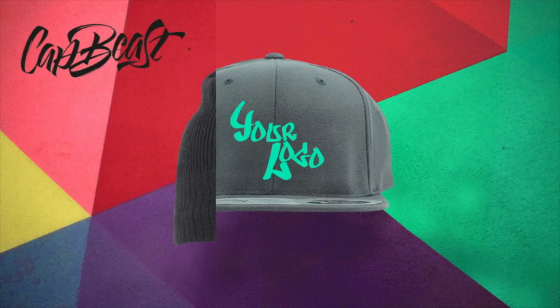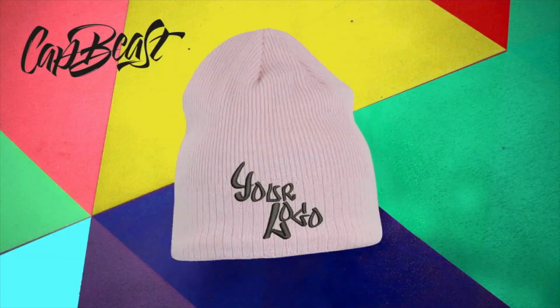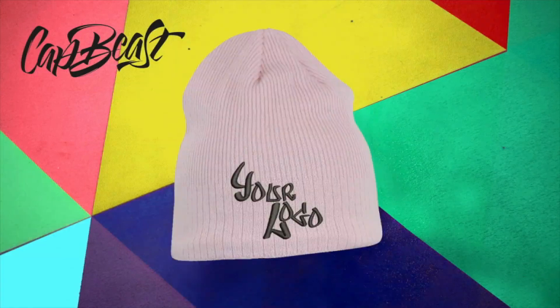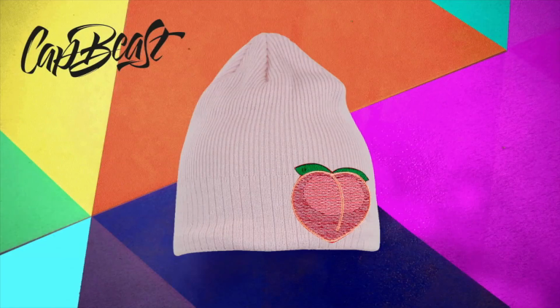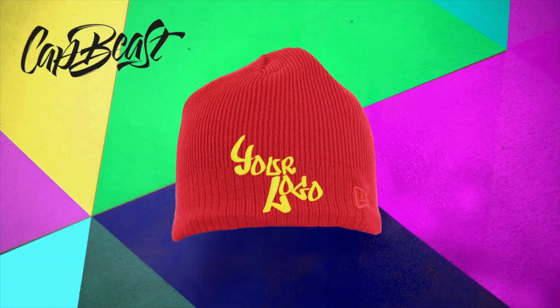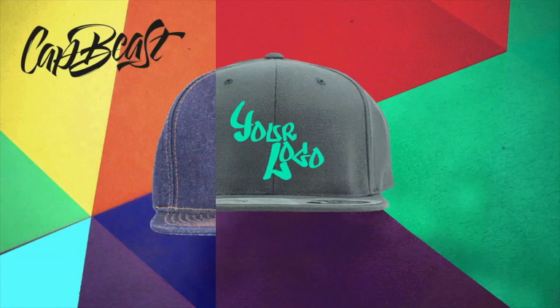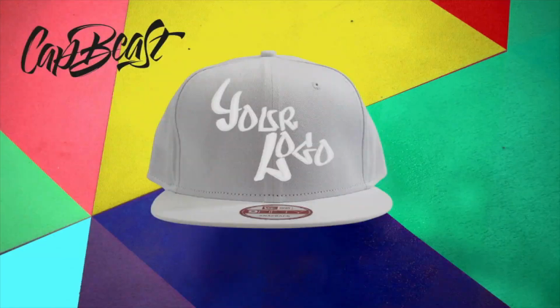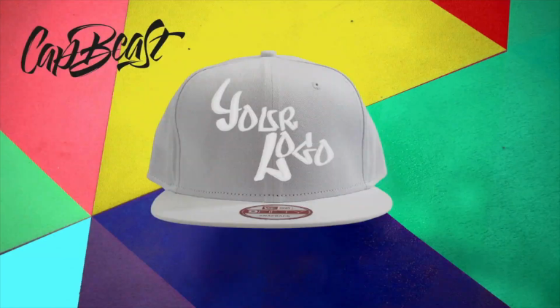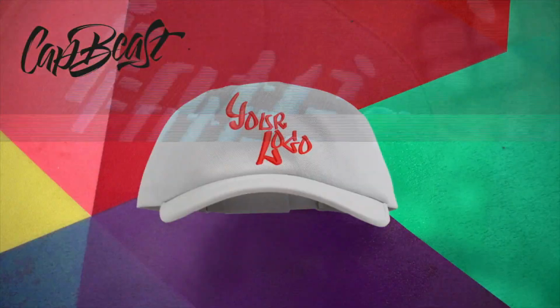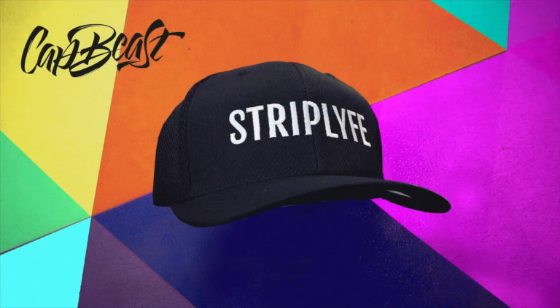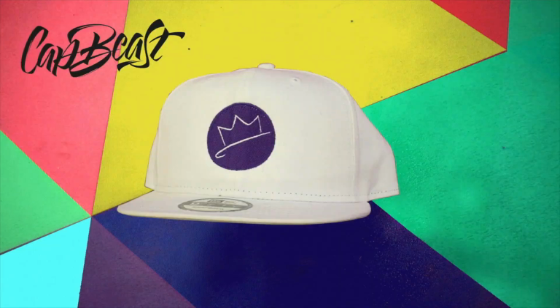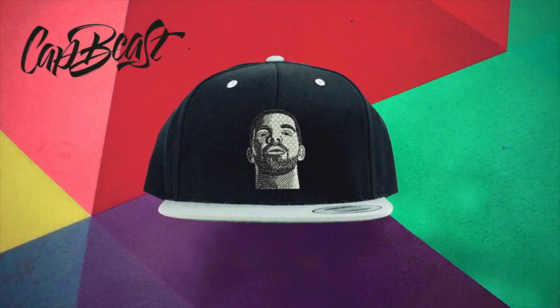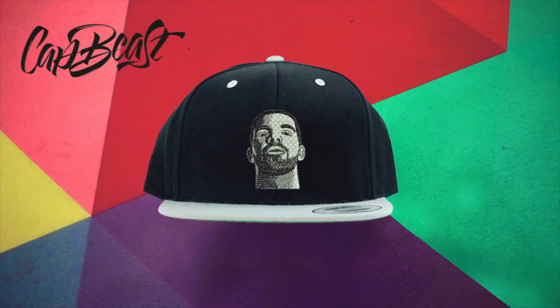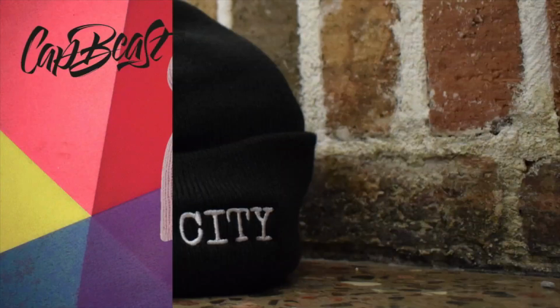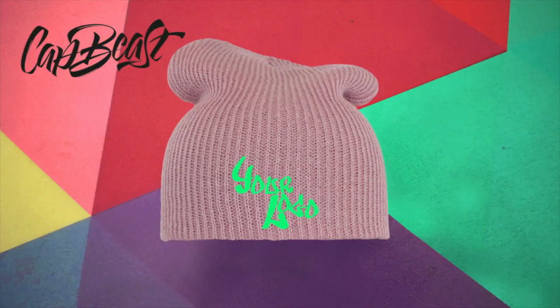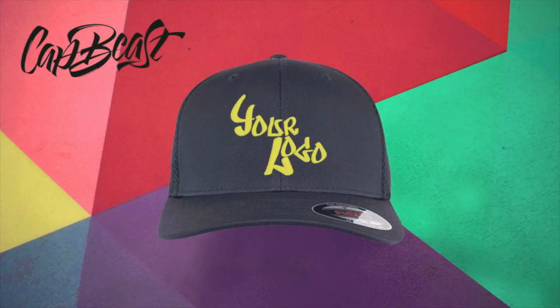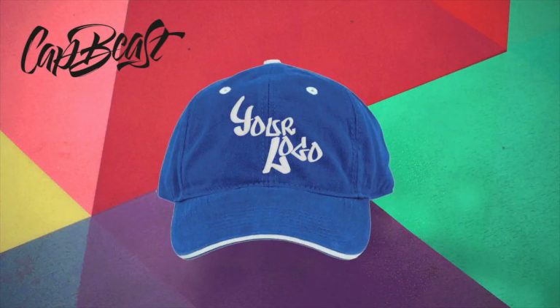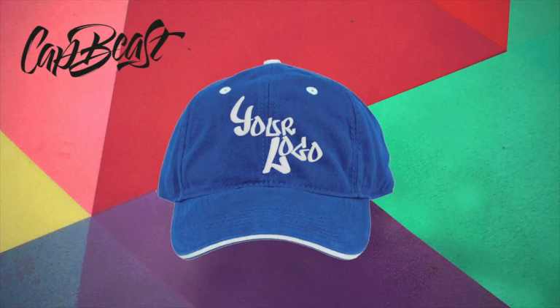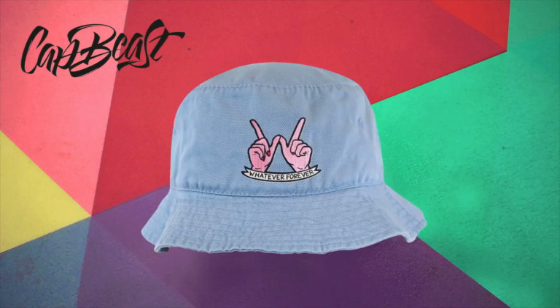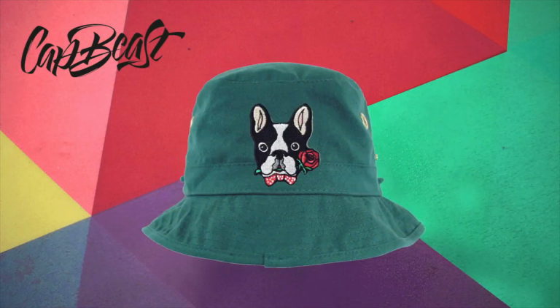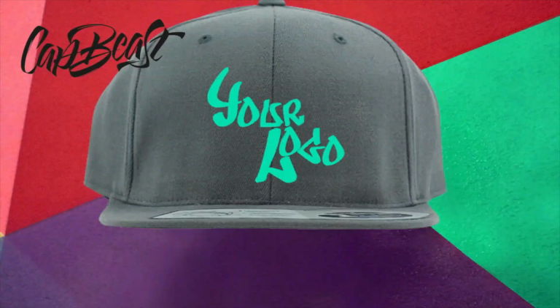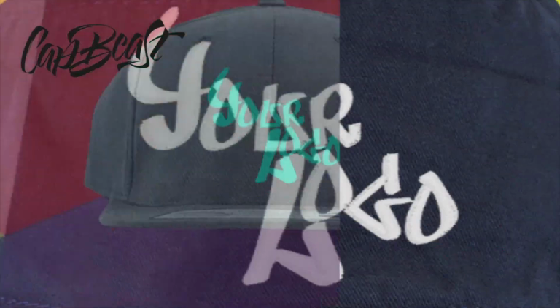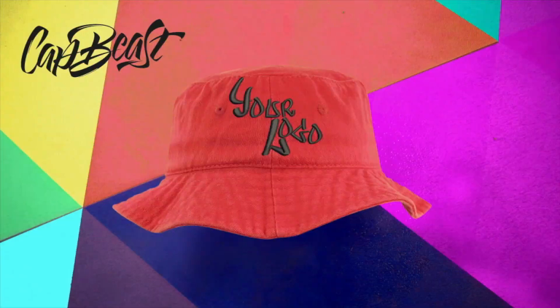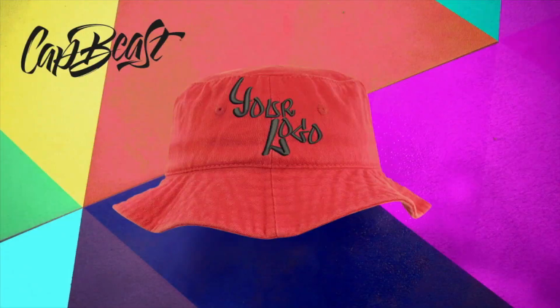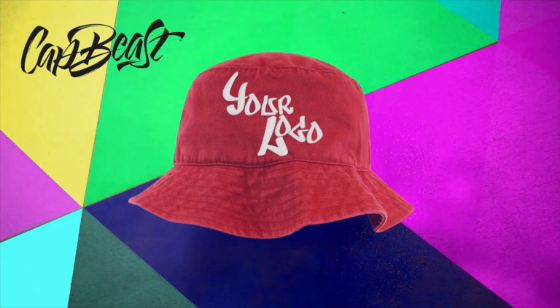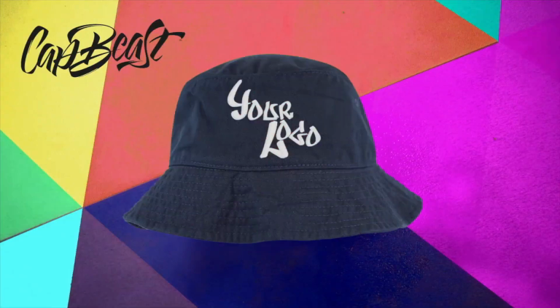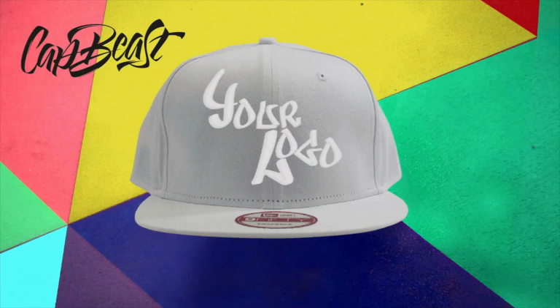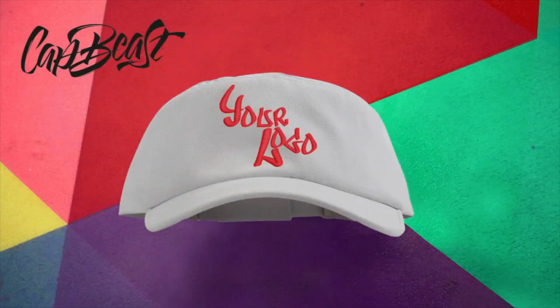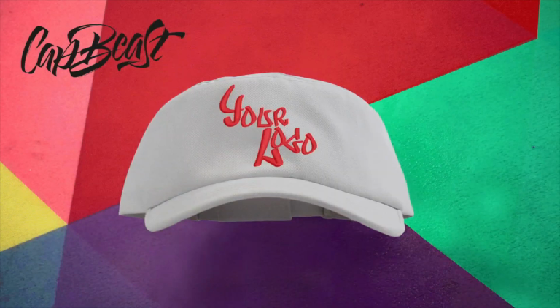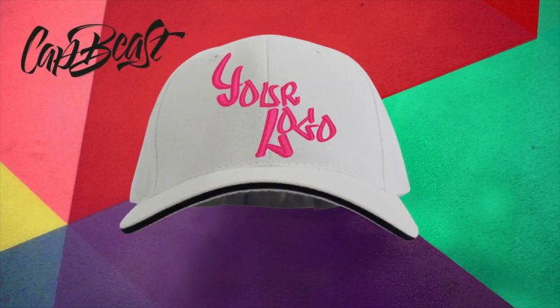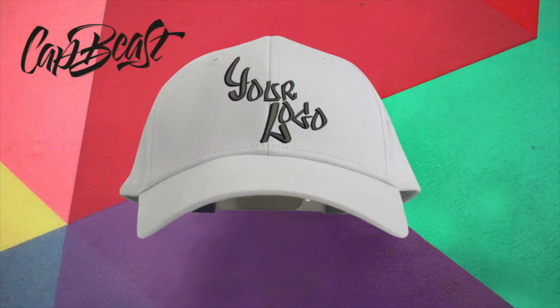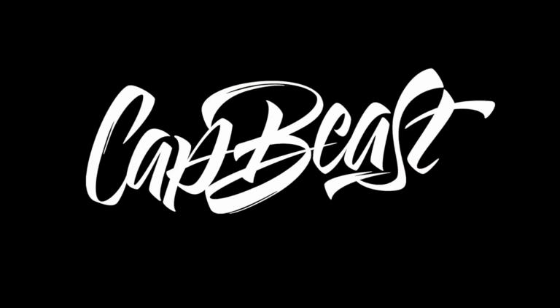This video is brought to you by catbeast.com — design your own custom snapbacks and hats.